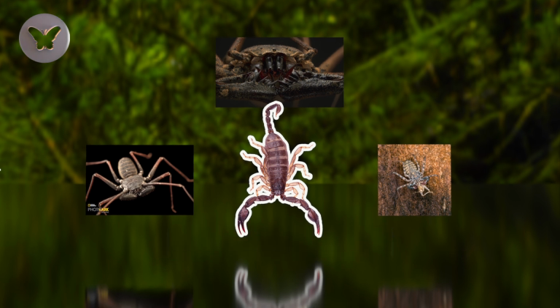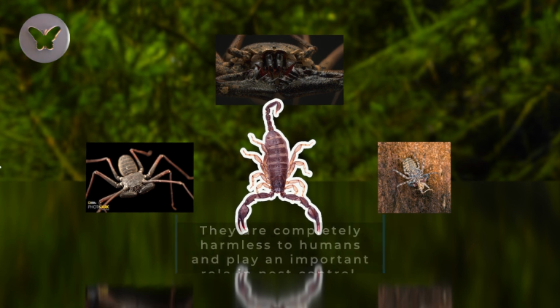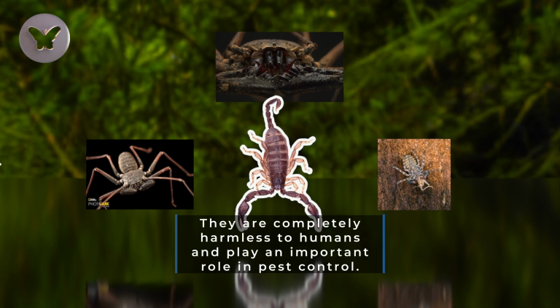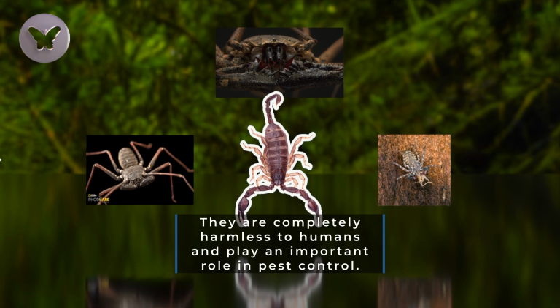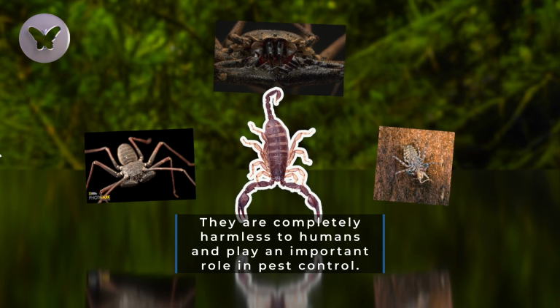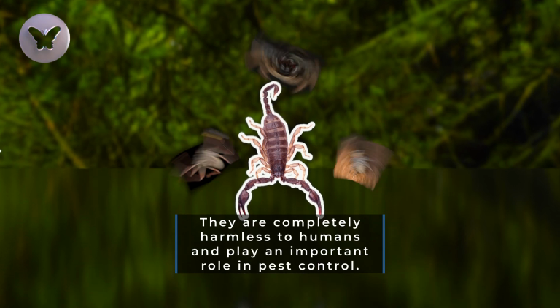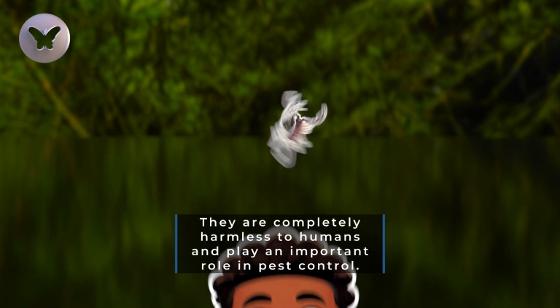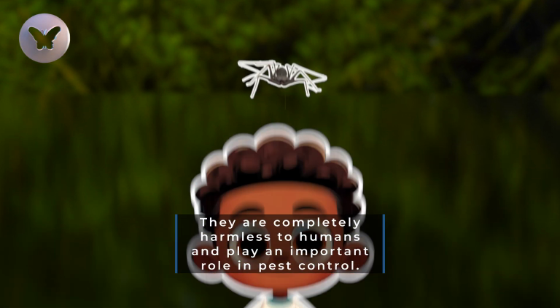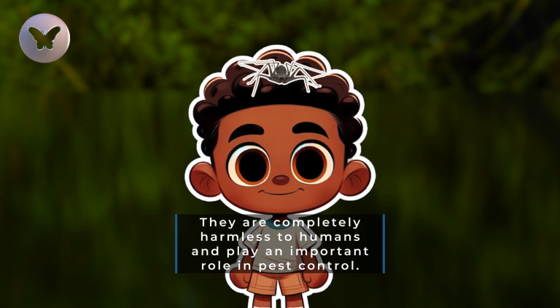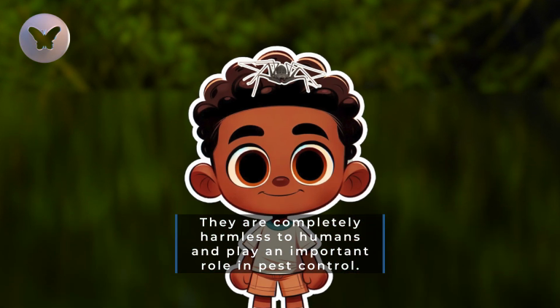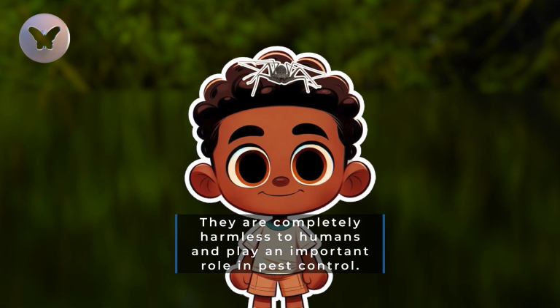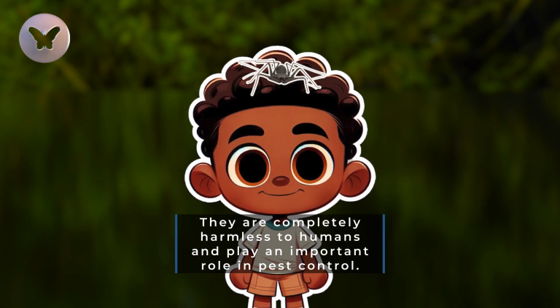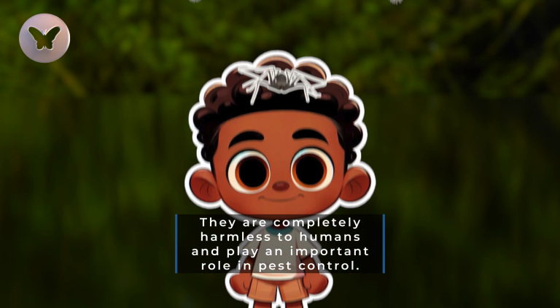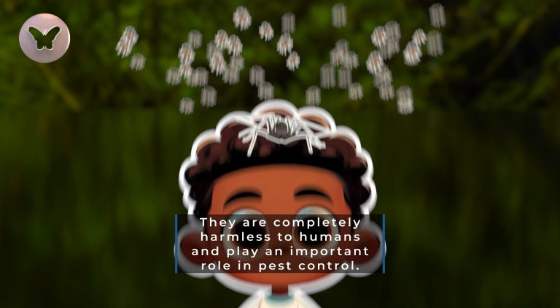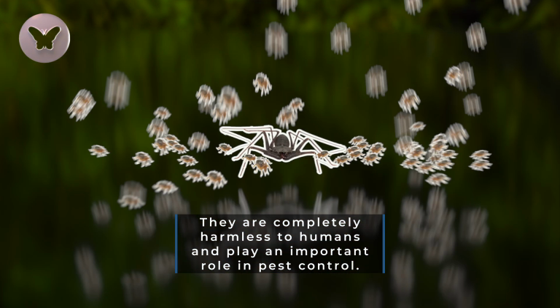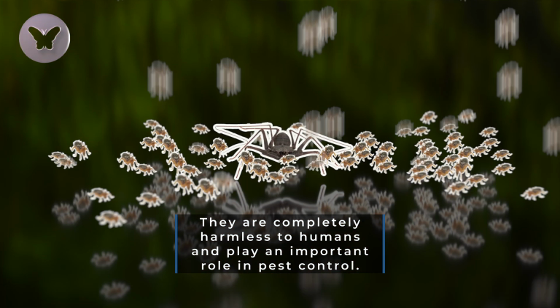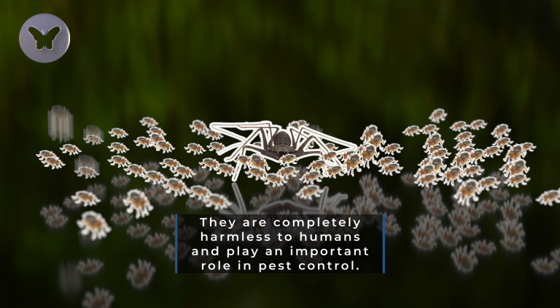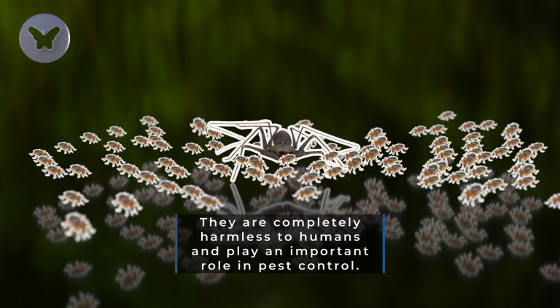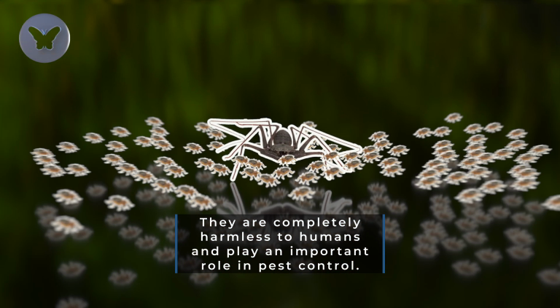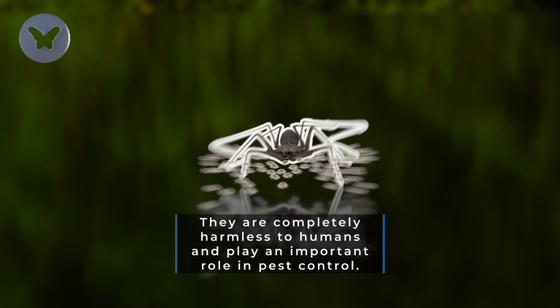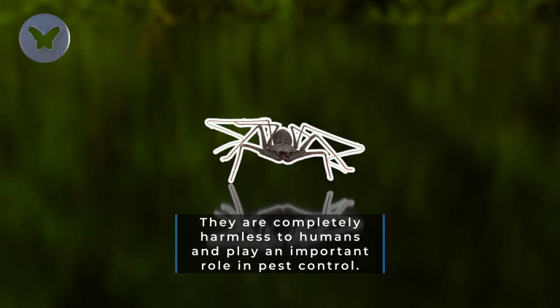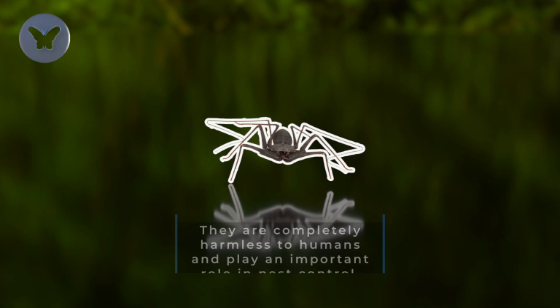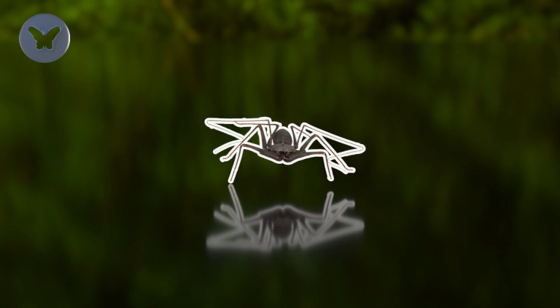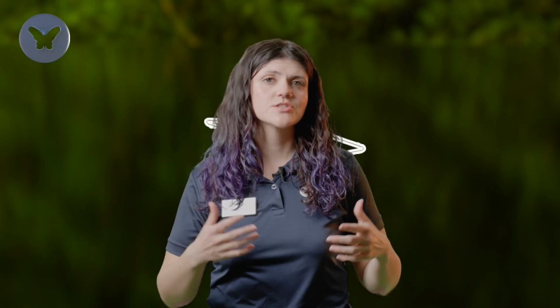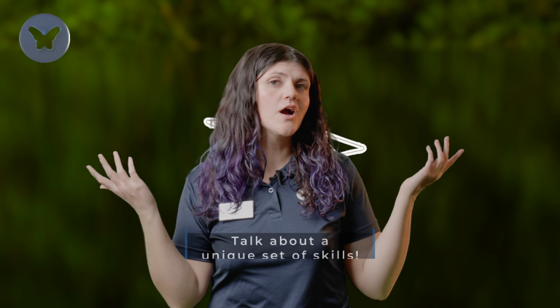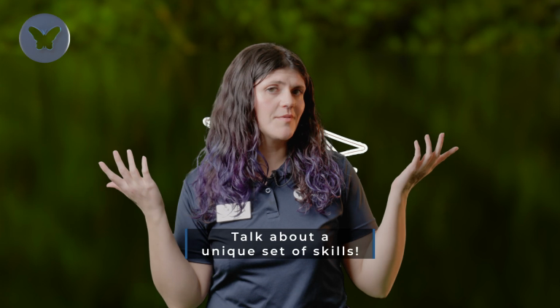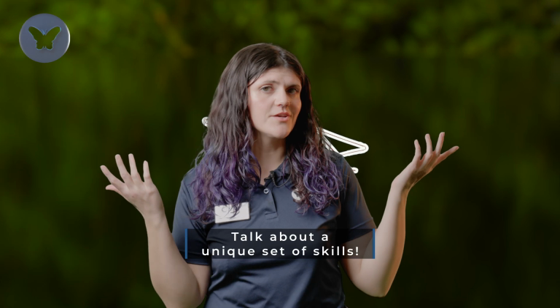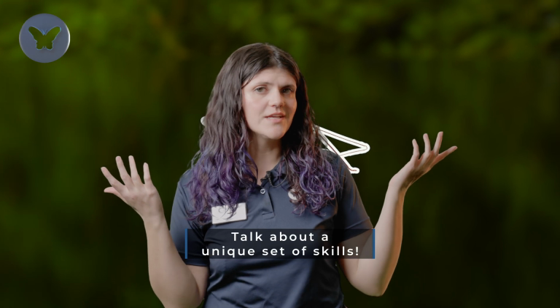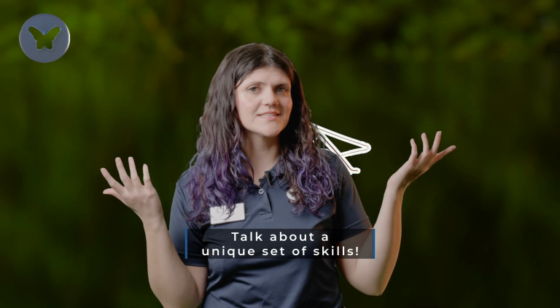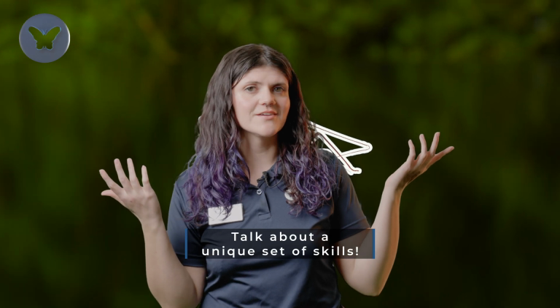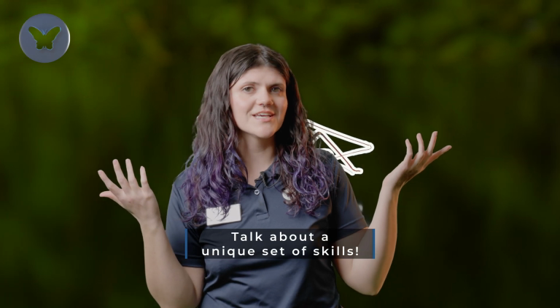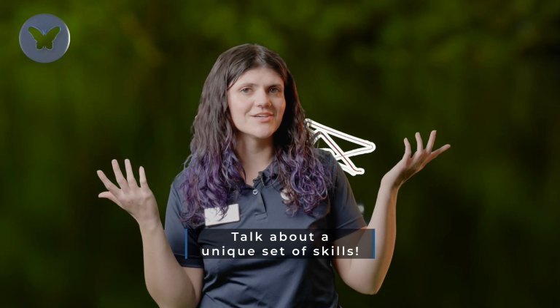They are completely harmless to humans and play an important role in pest control. Talk about a unique set of skills!